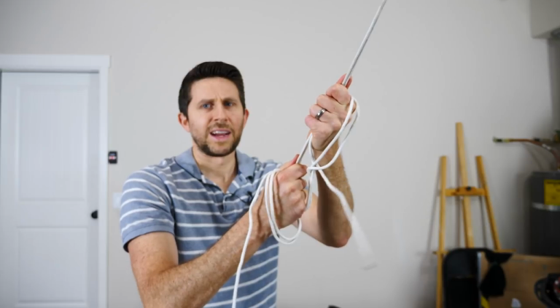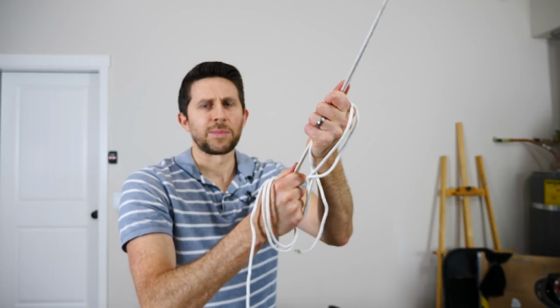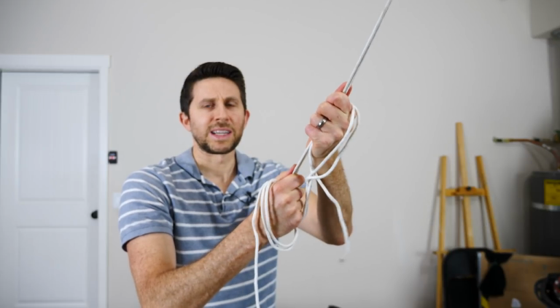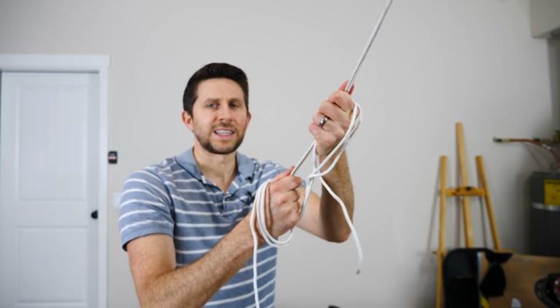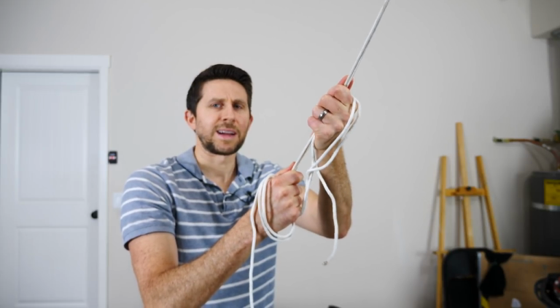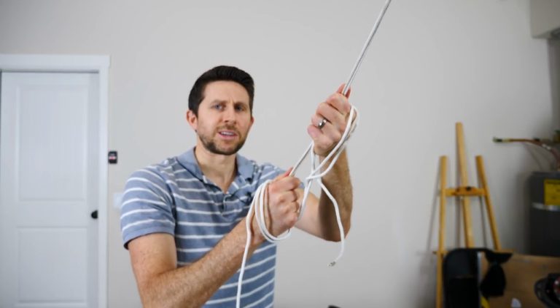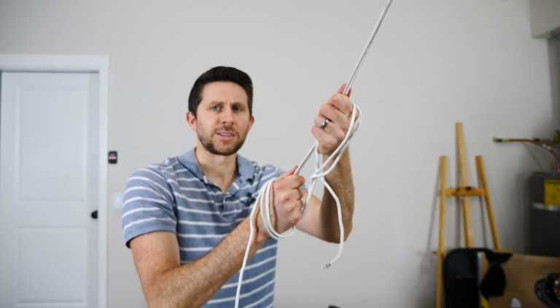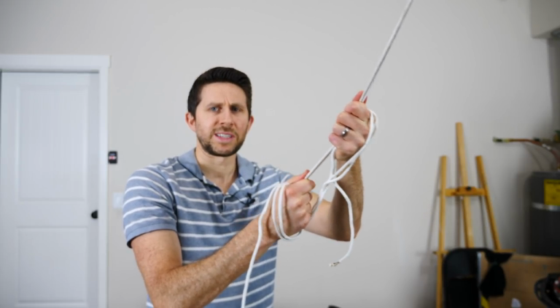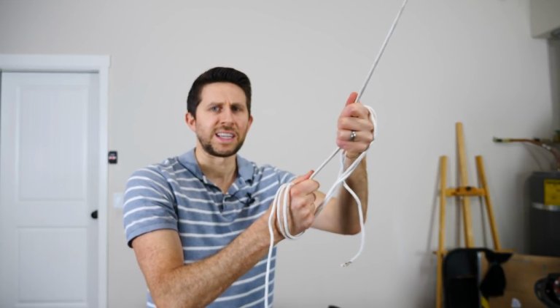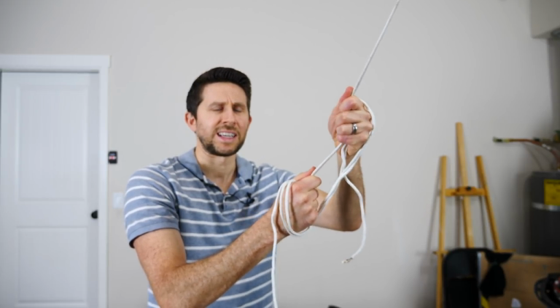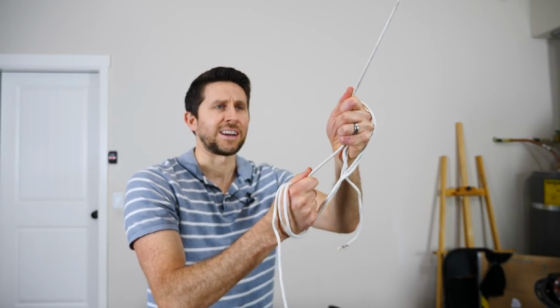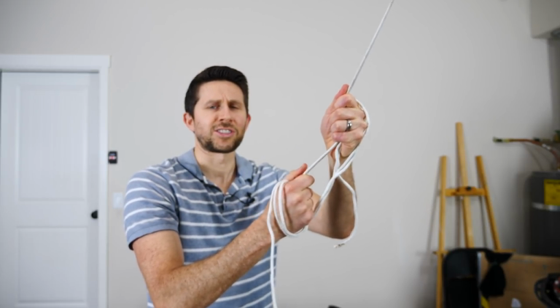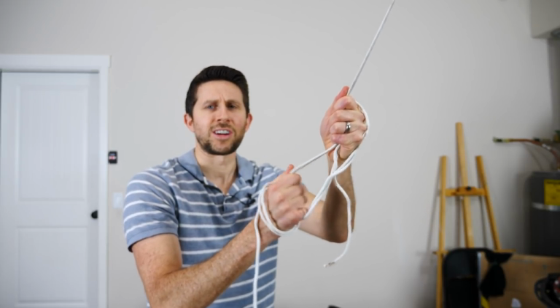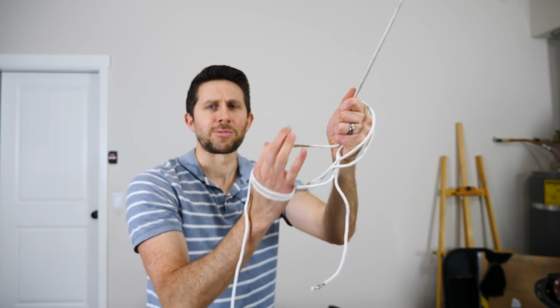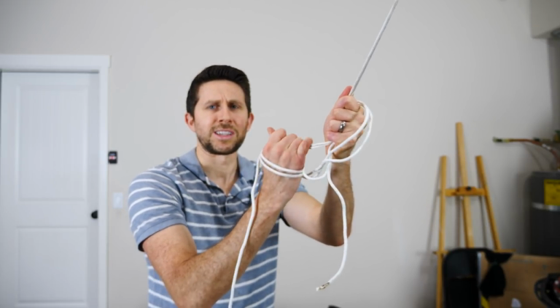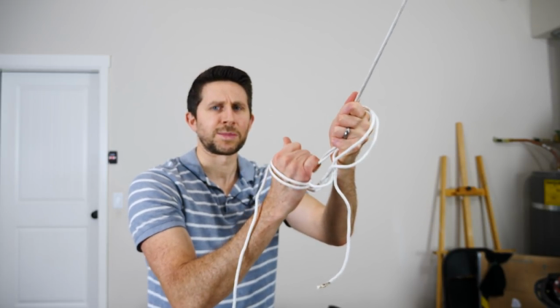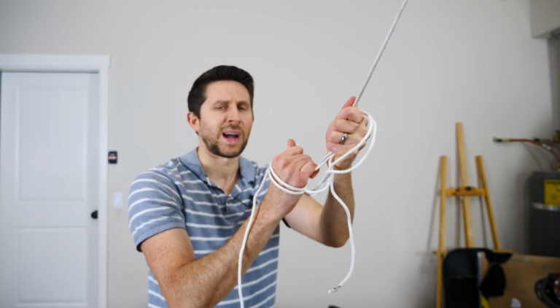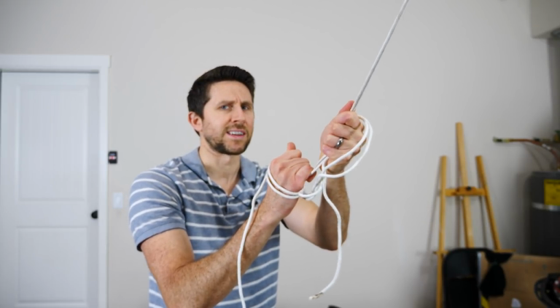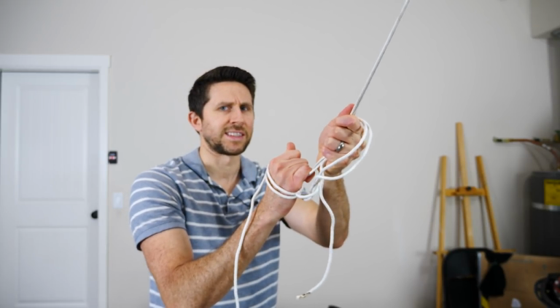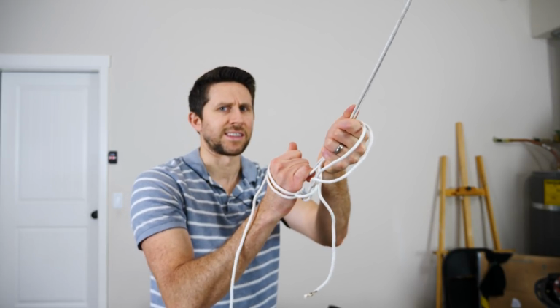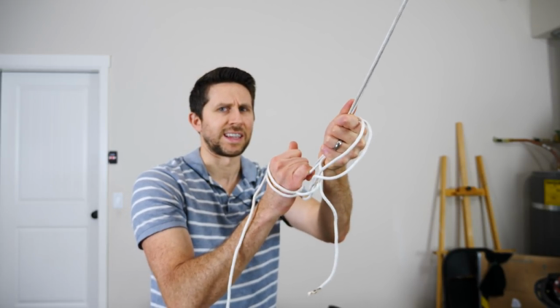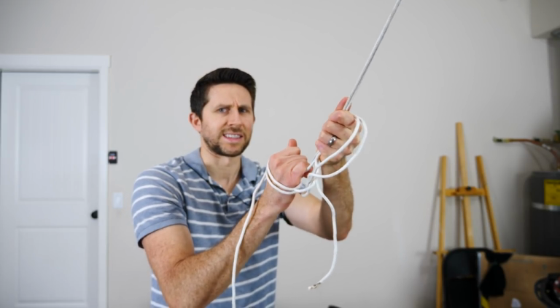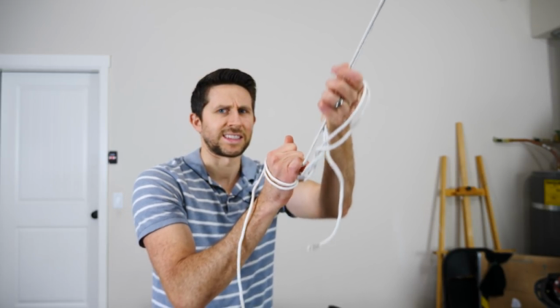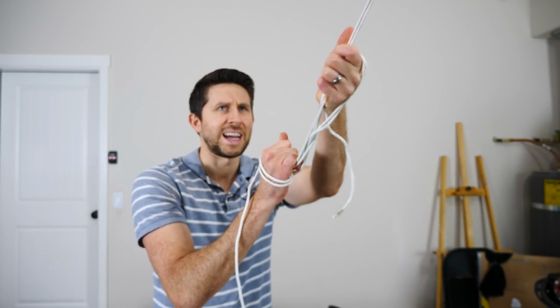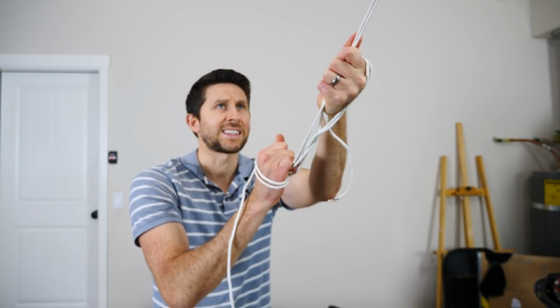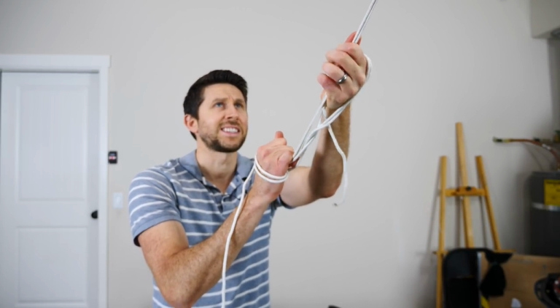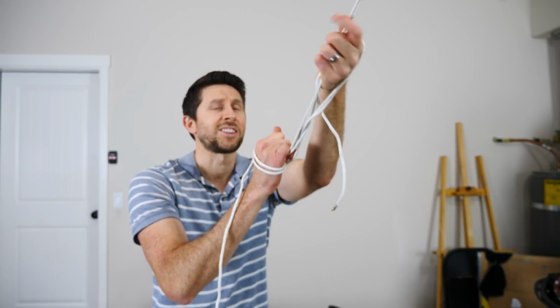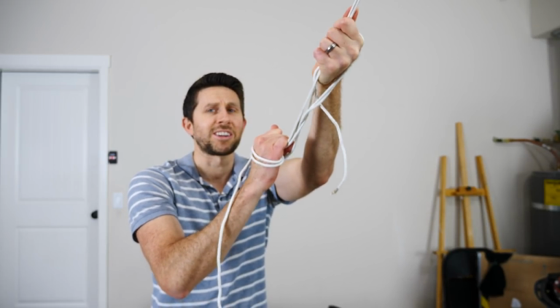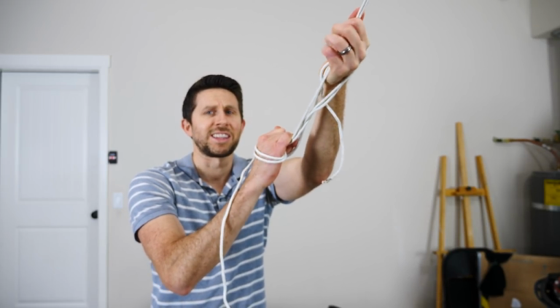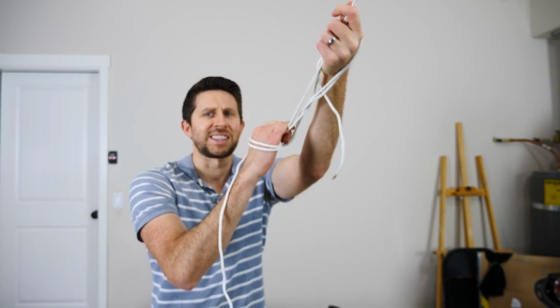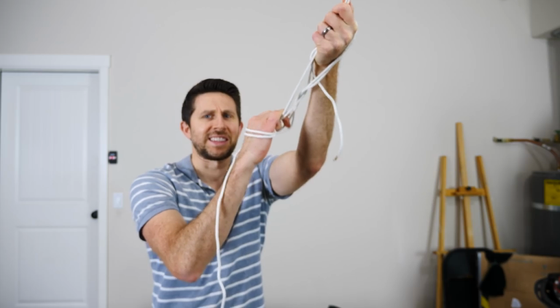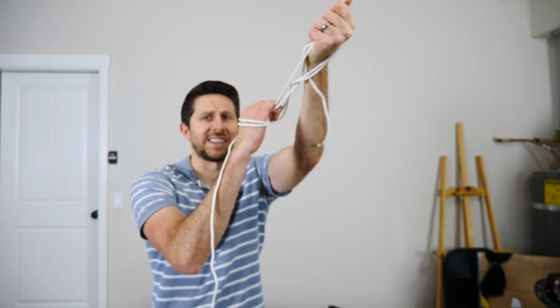Hey everybody, today we're going to be seeing how strong real spider silk is. Is it actually stronger than steel?